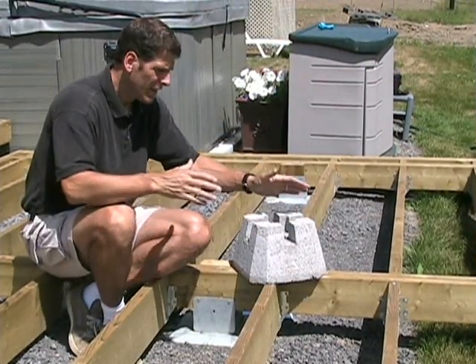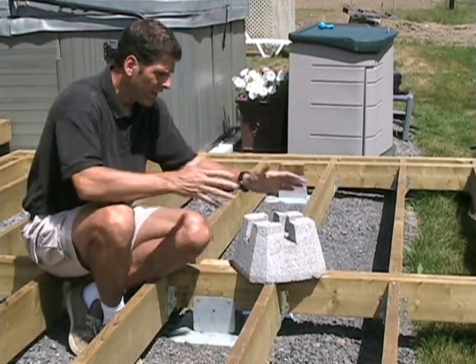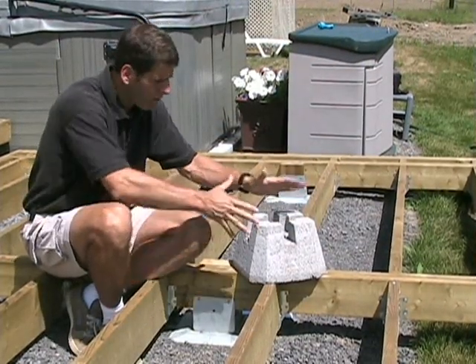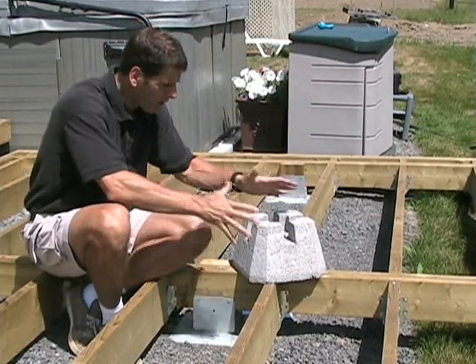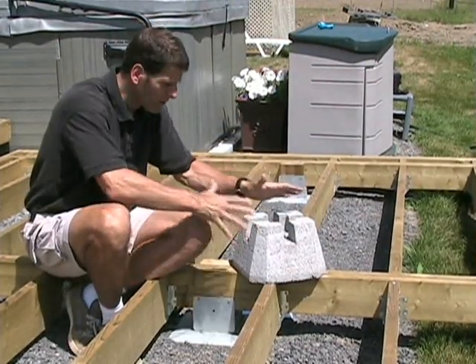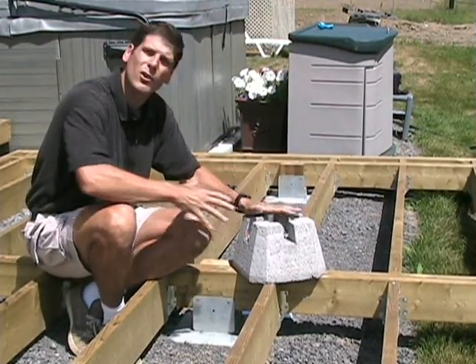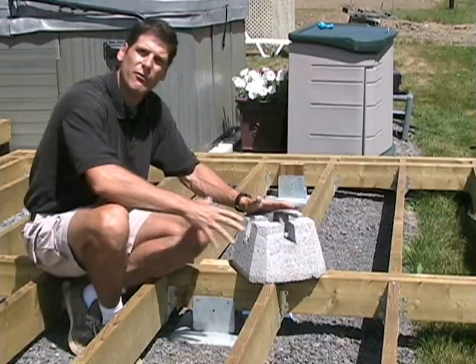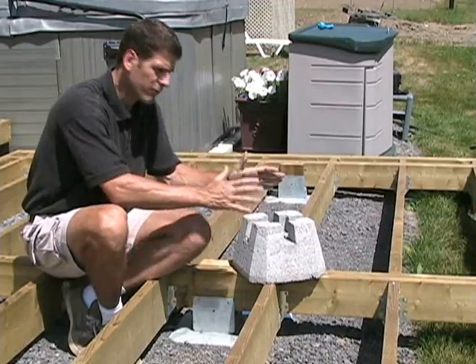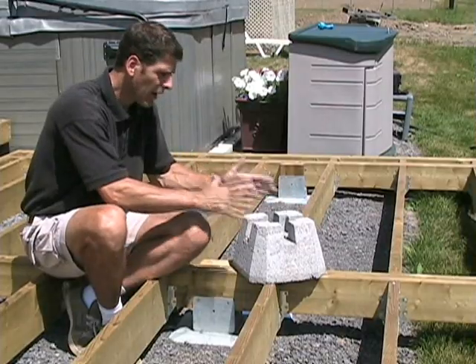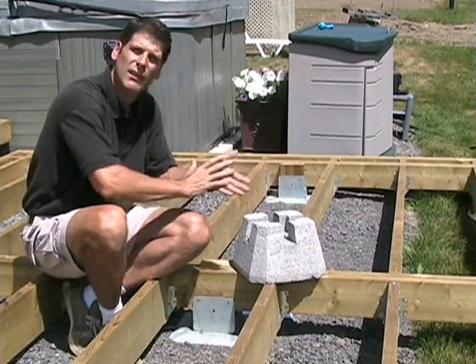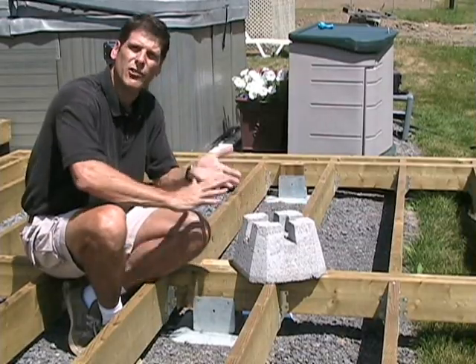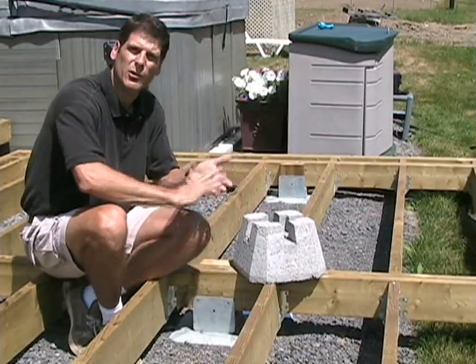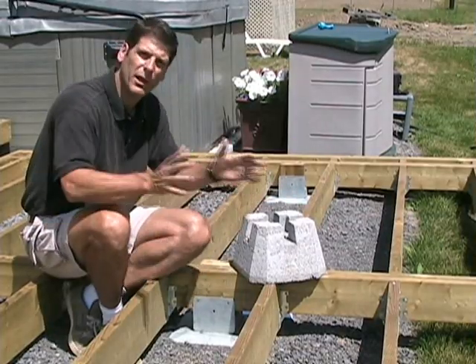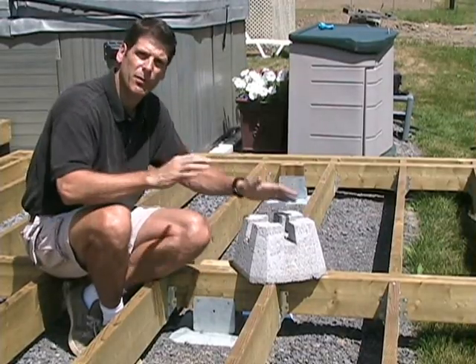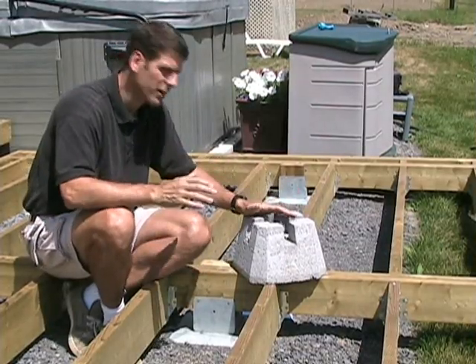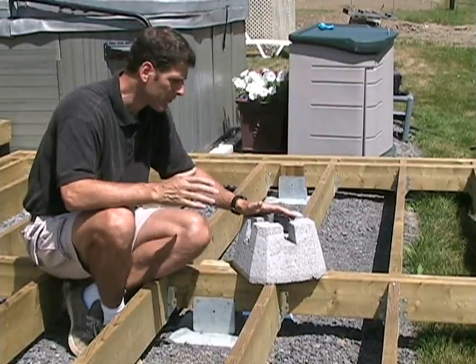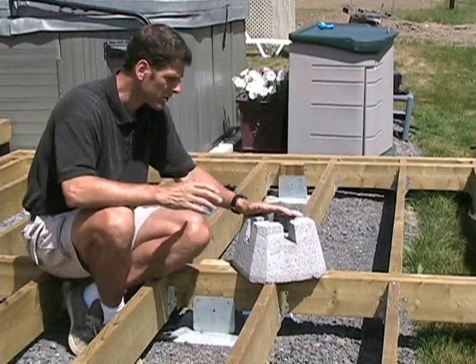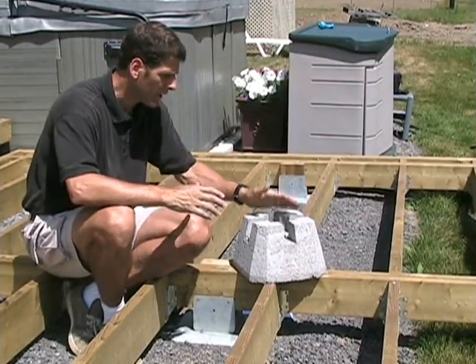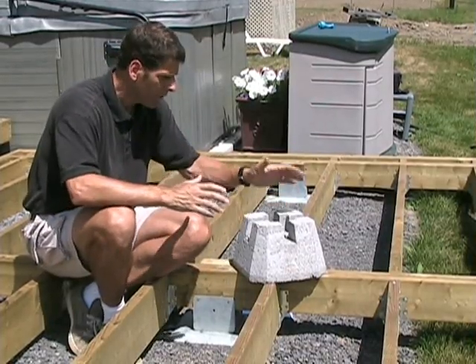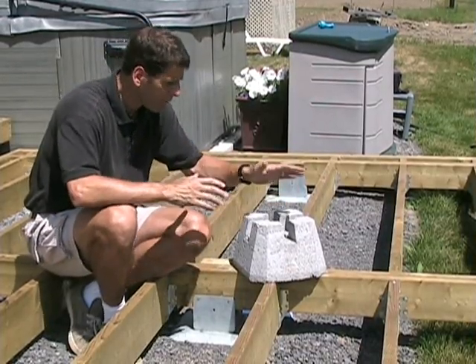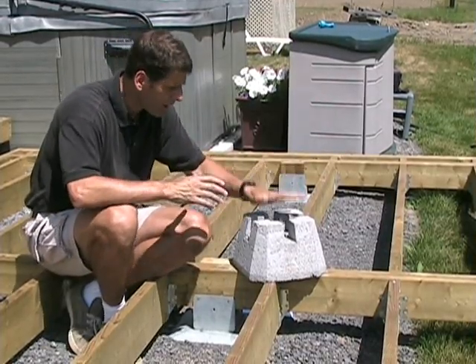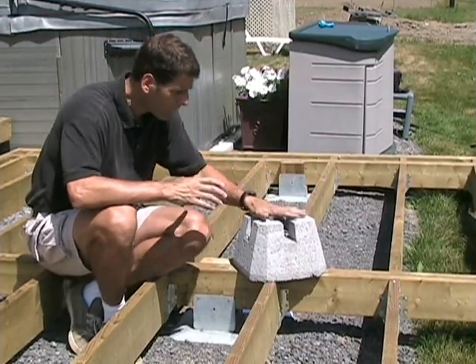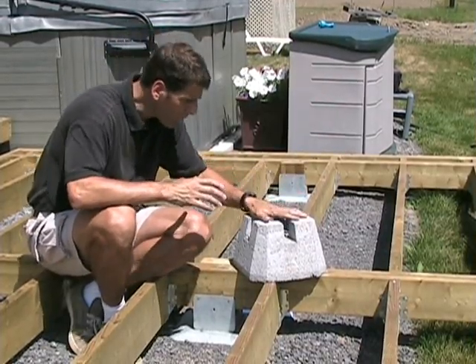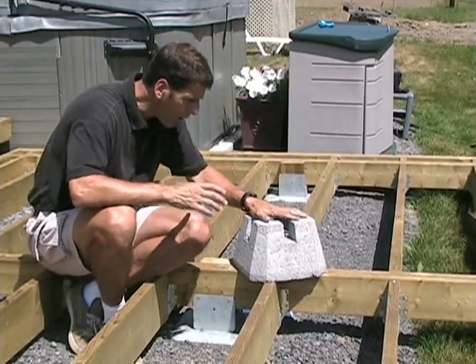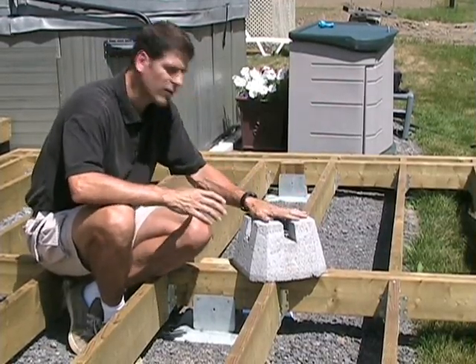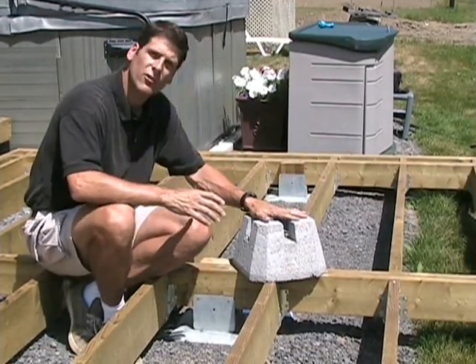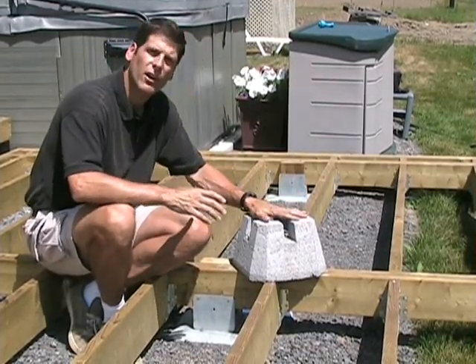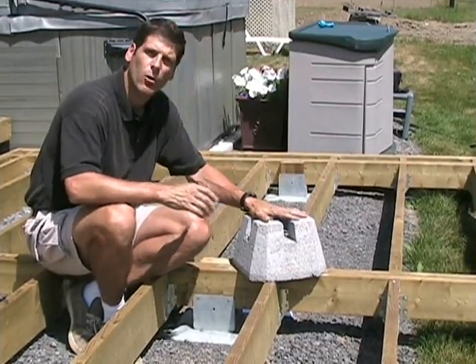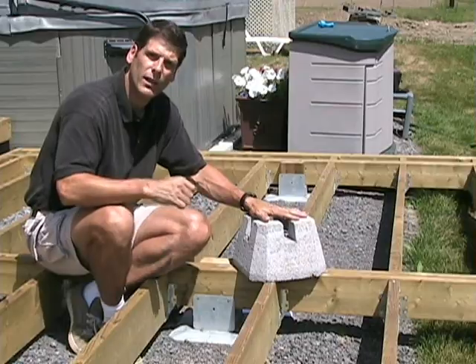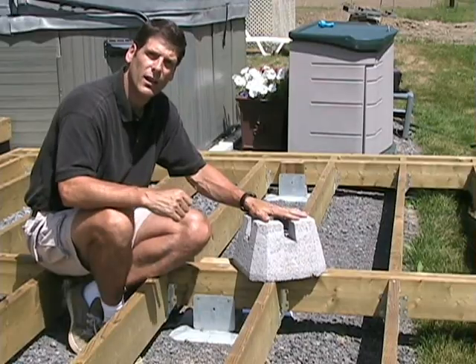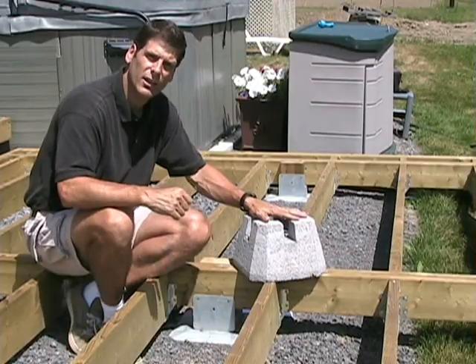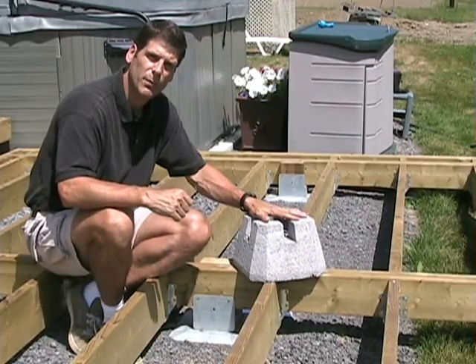They don't look too good if they're highly visible, depending upon your deck project, but the one positive is that they are quite inexpensive.